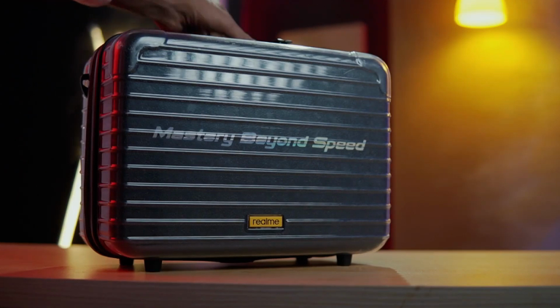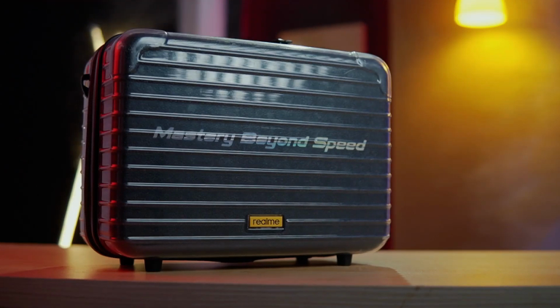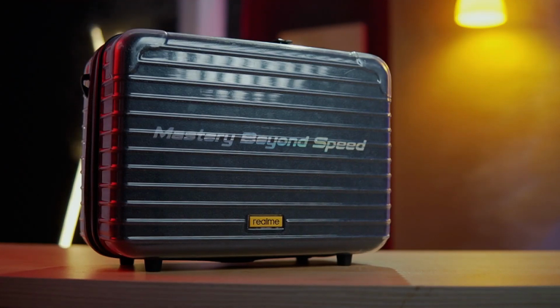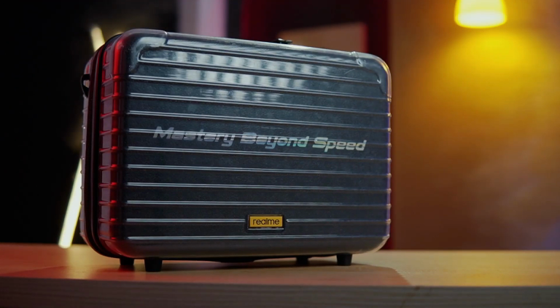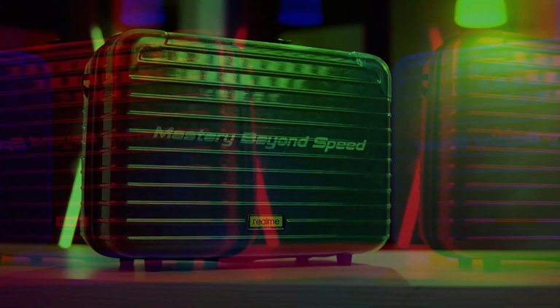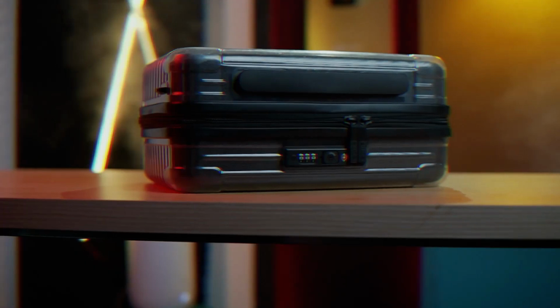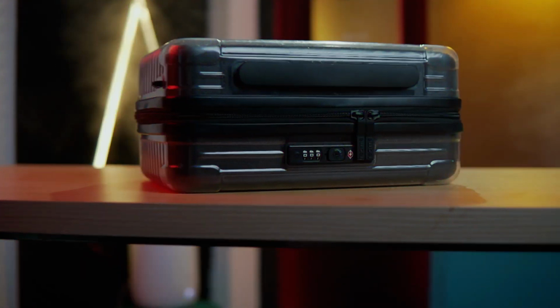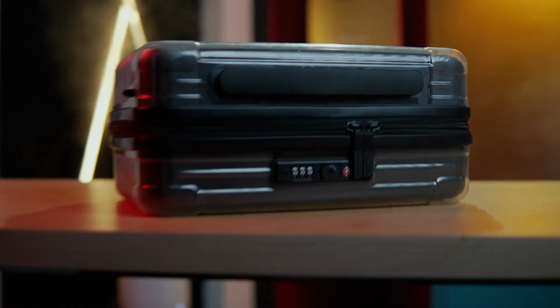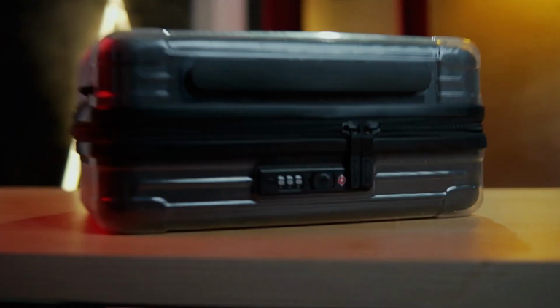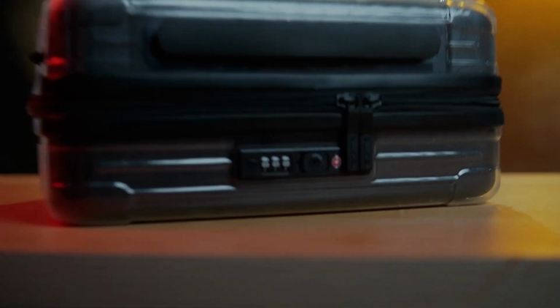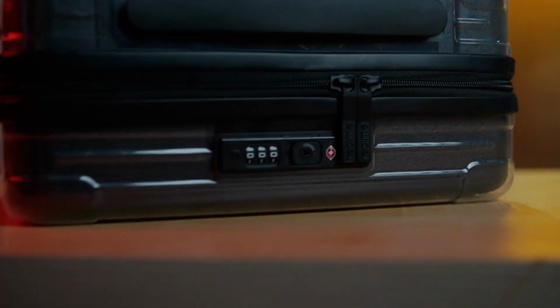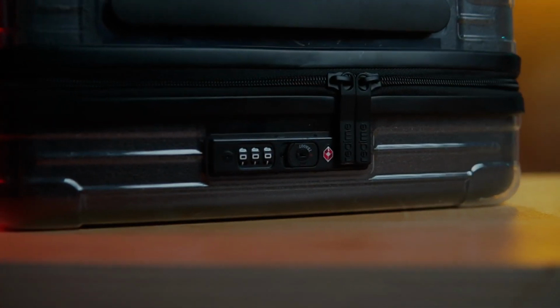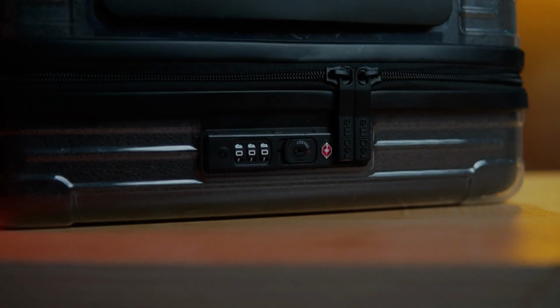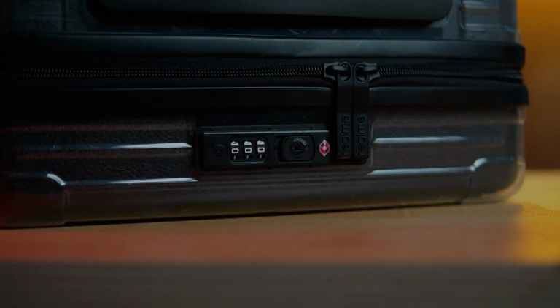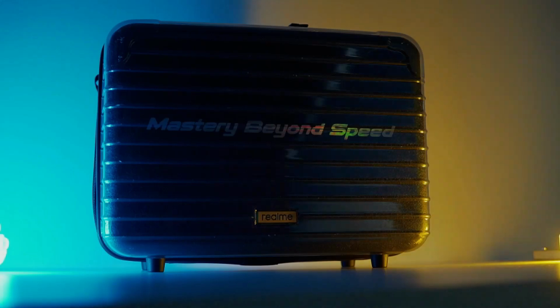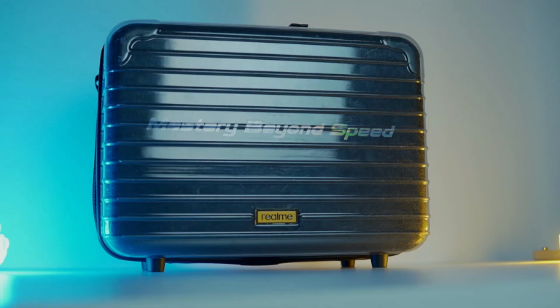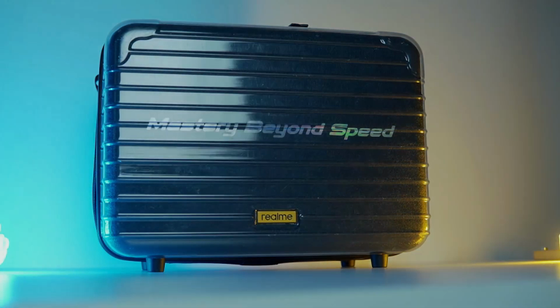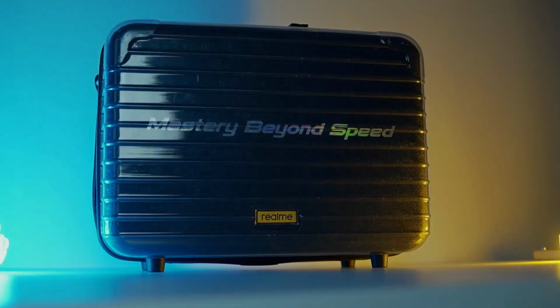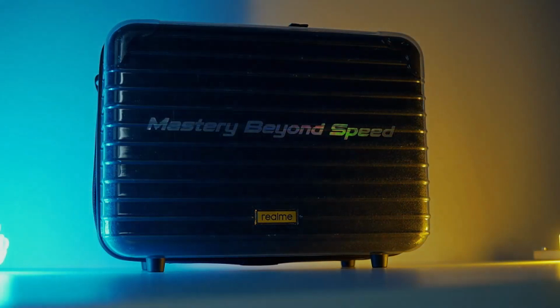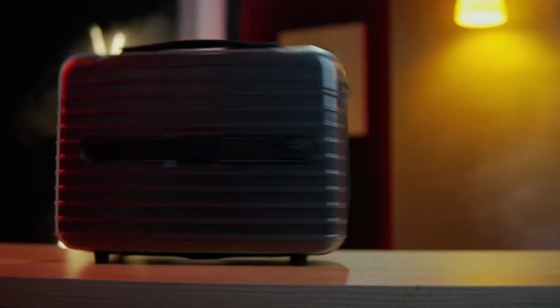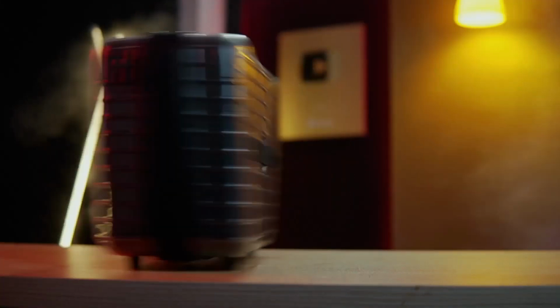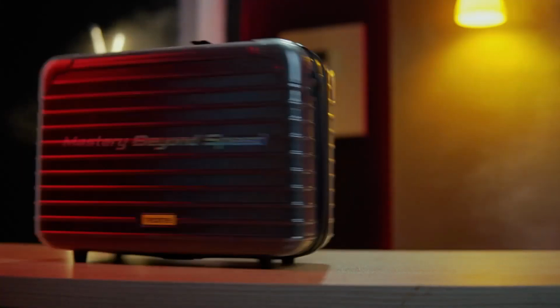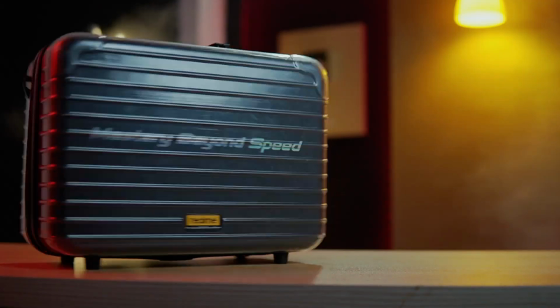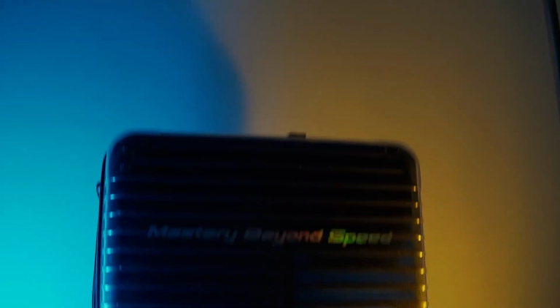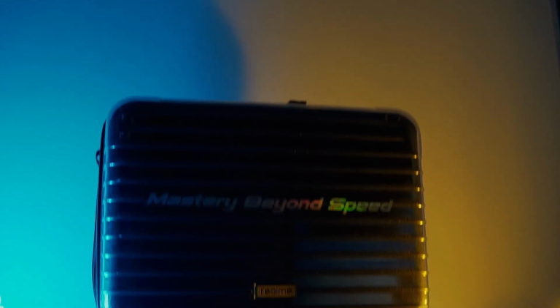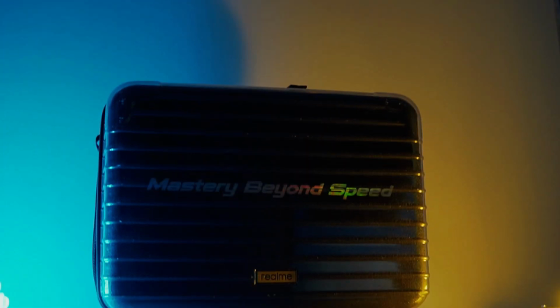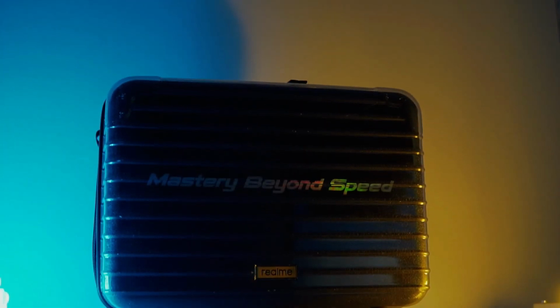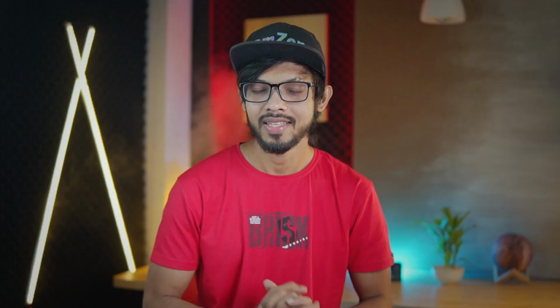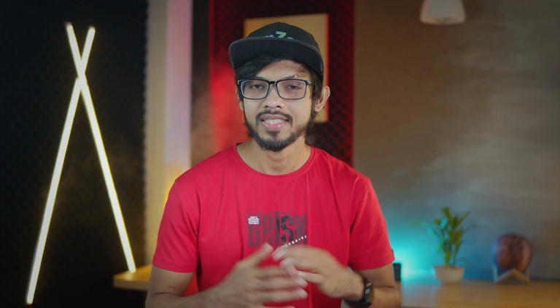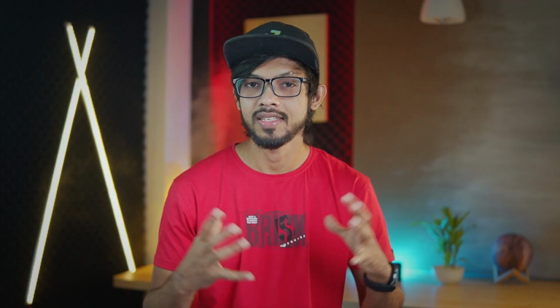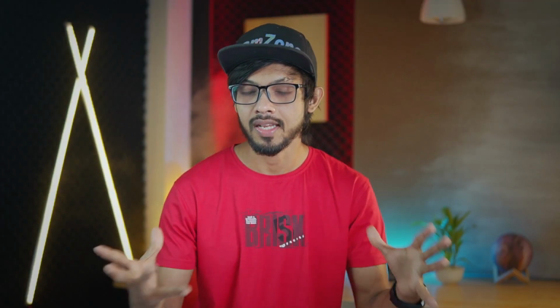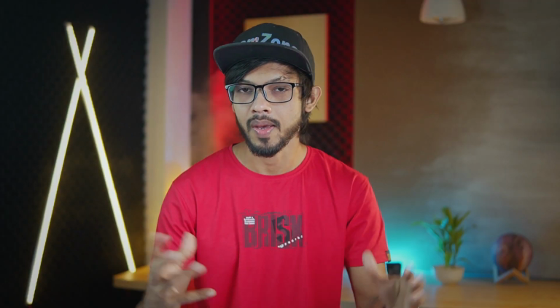There is a master edition of Realme GT, but this smartphone is very bad. You can see that in Realme, you can launch the Realme launch.